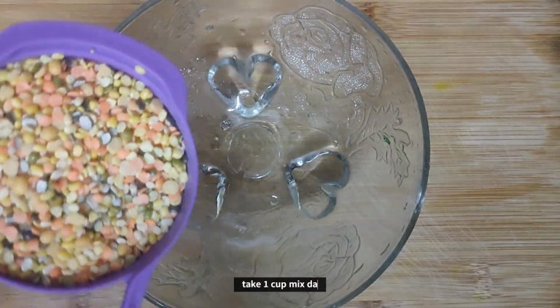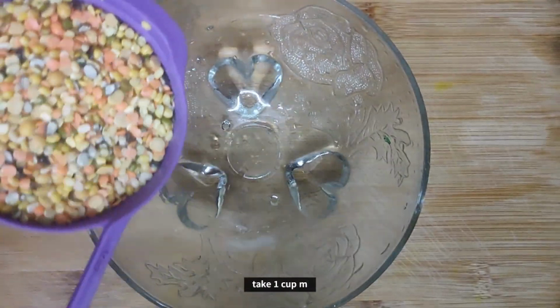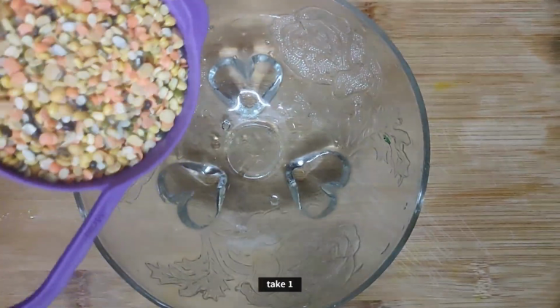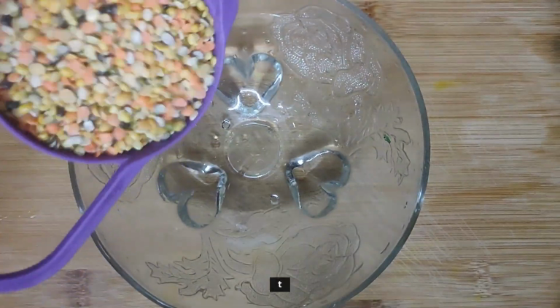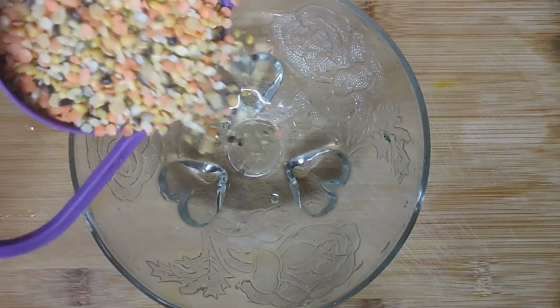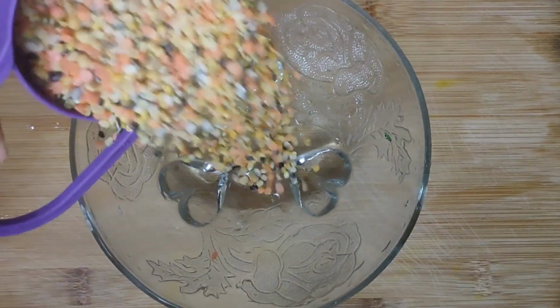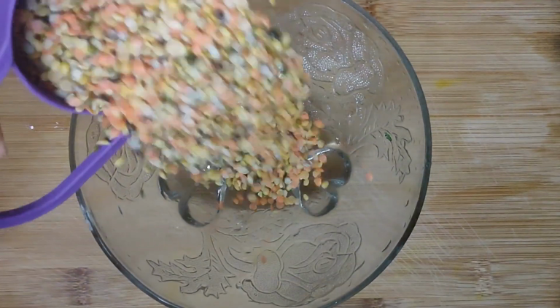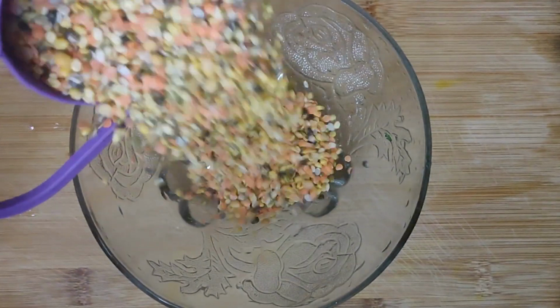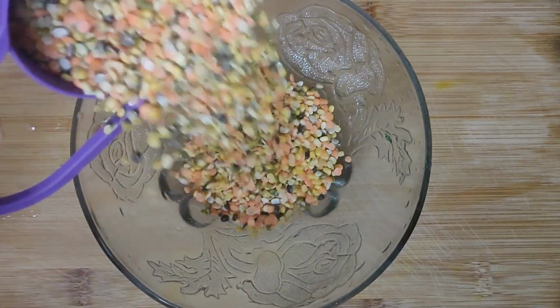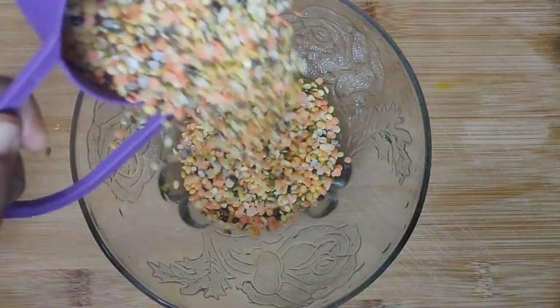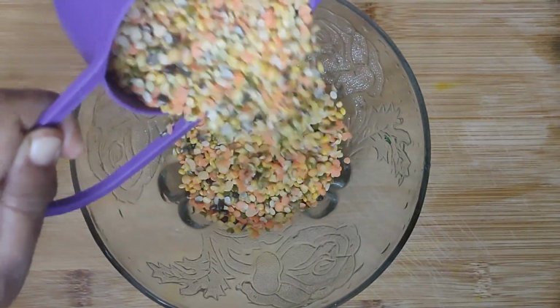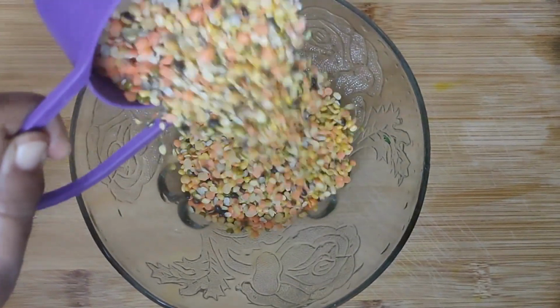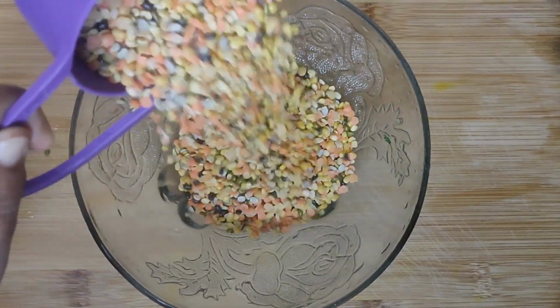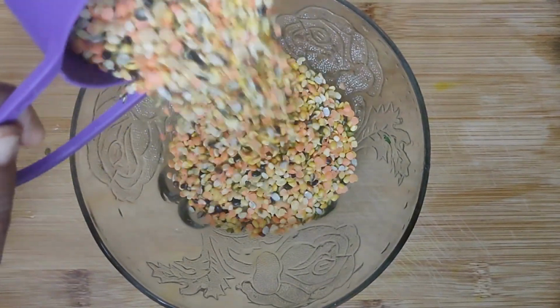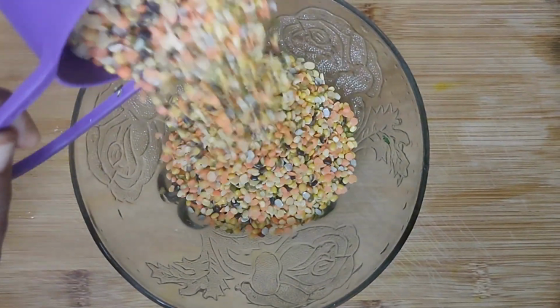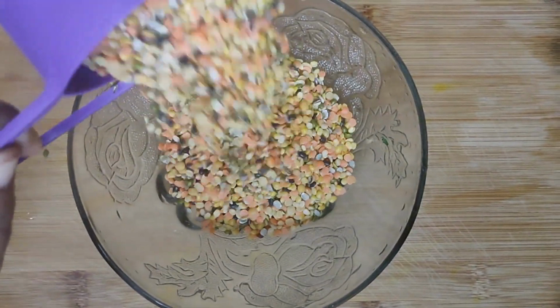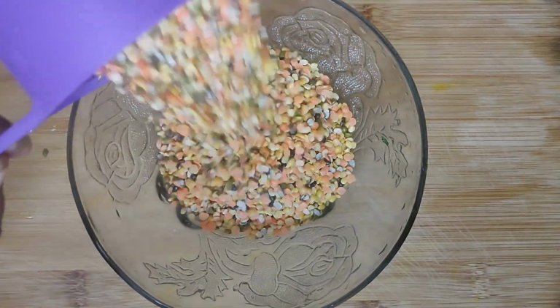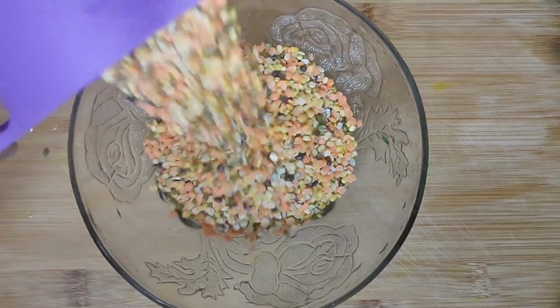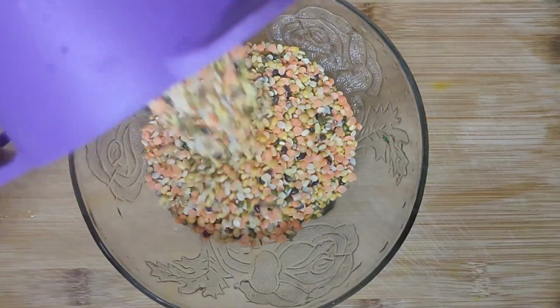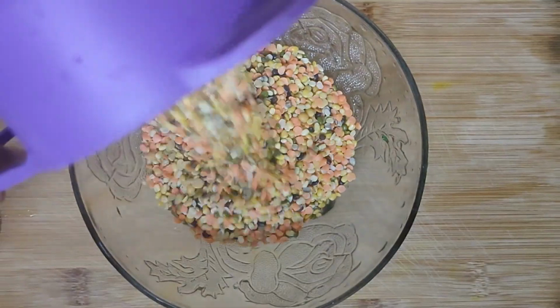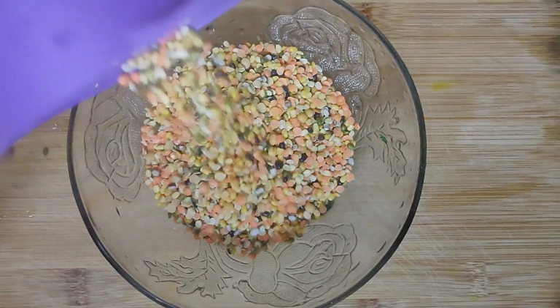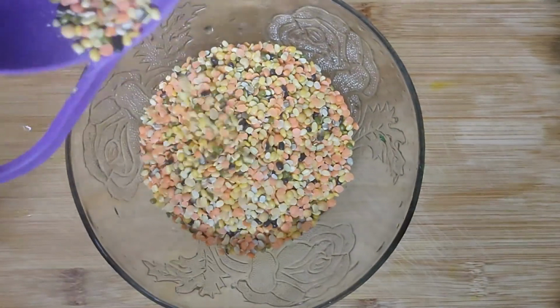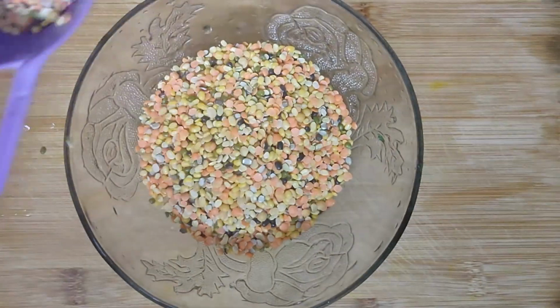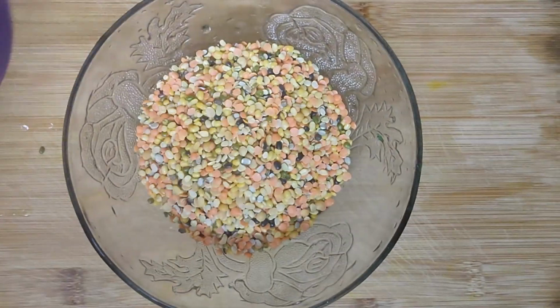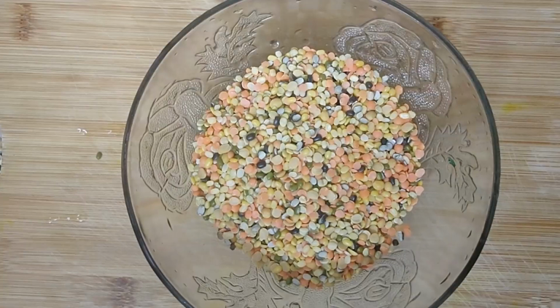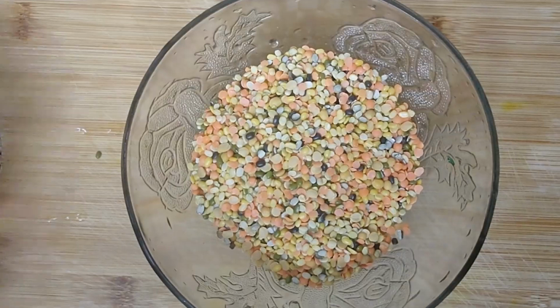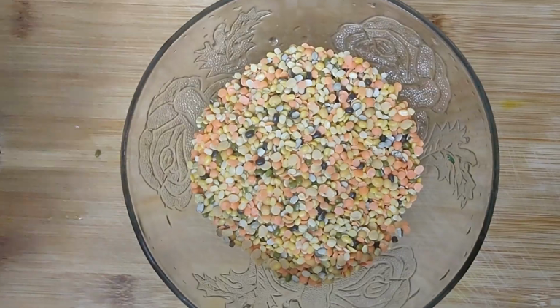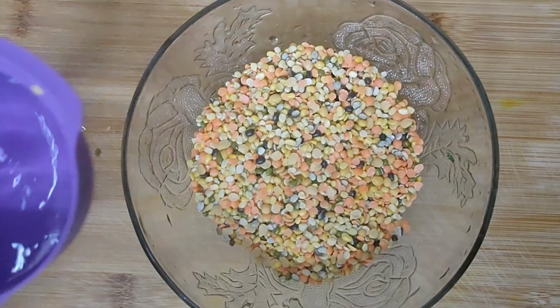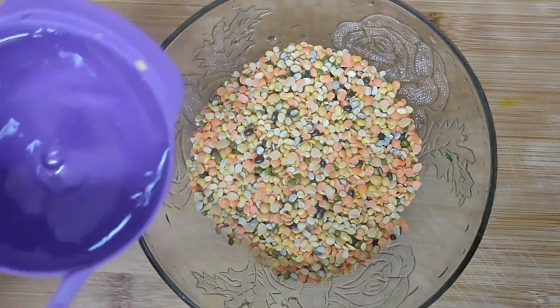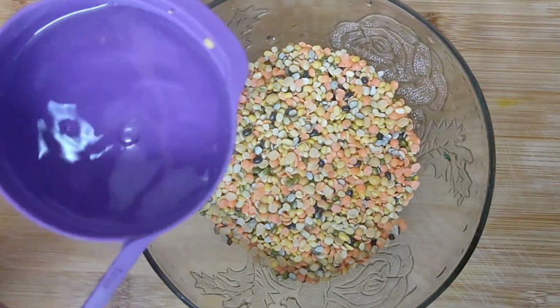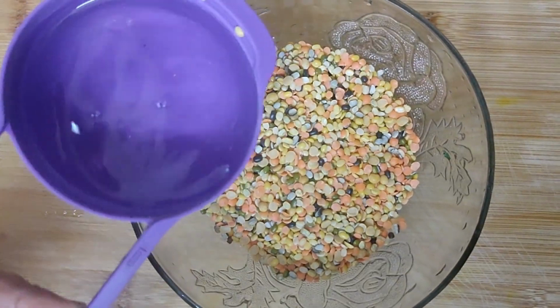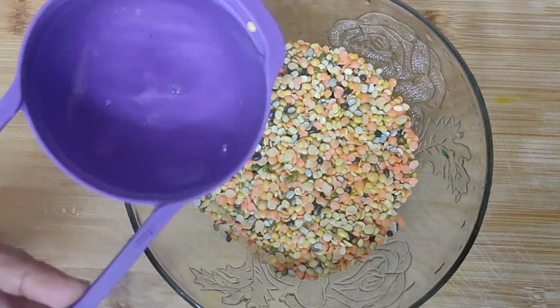The mixed dal contains various seeds and dal varieties combined together.